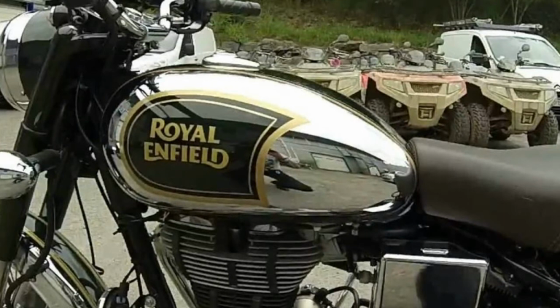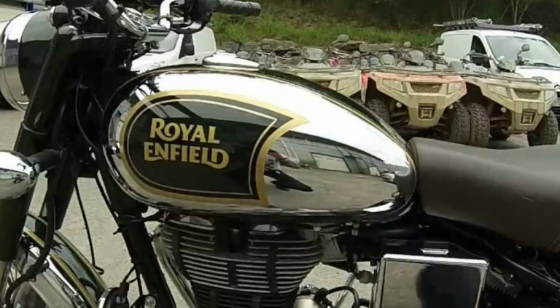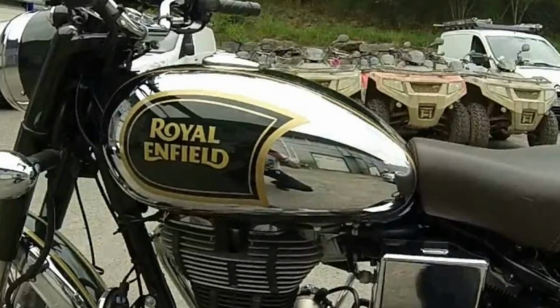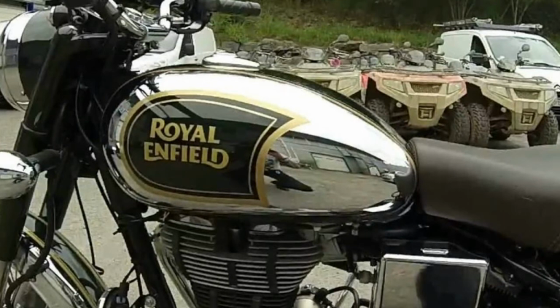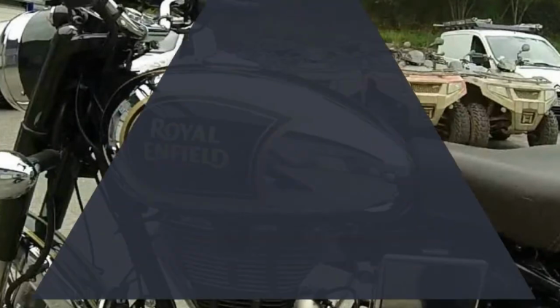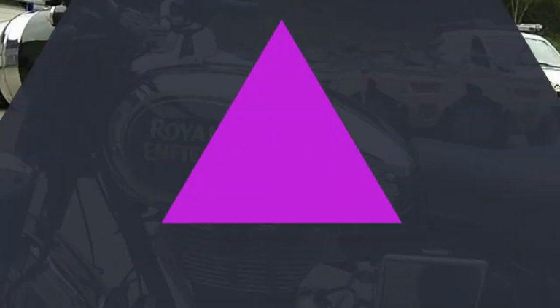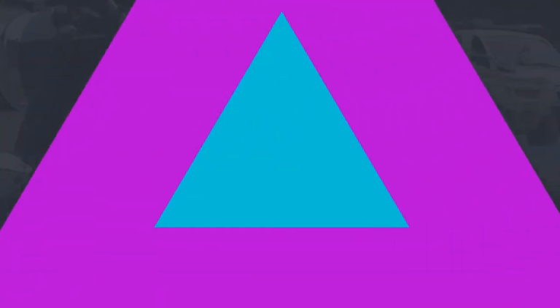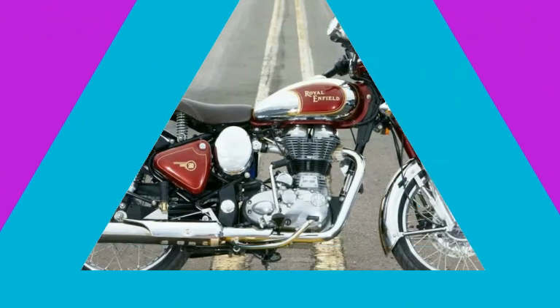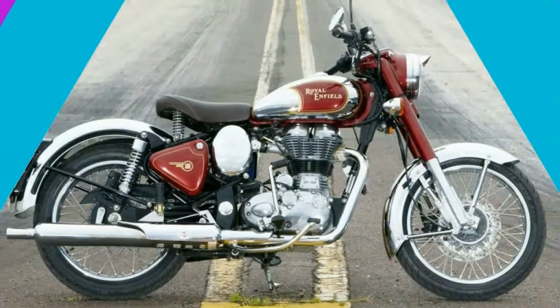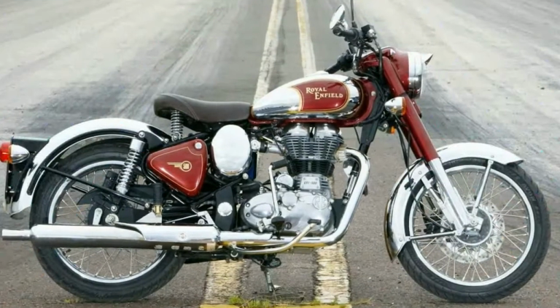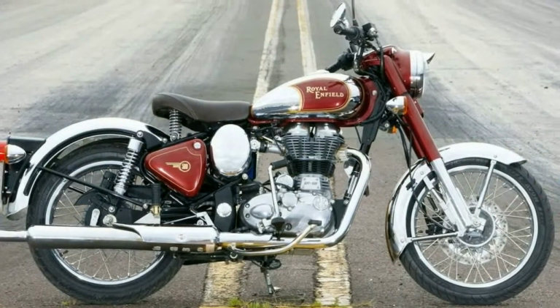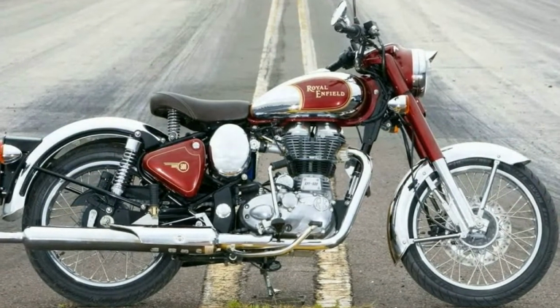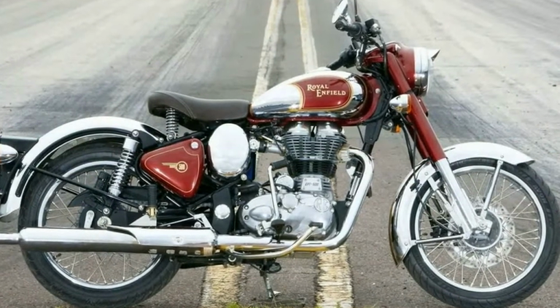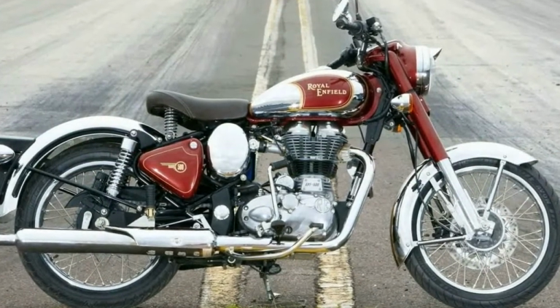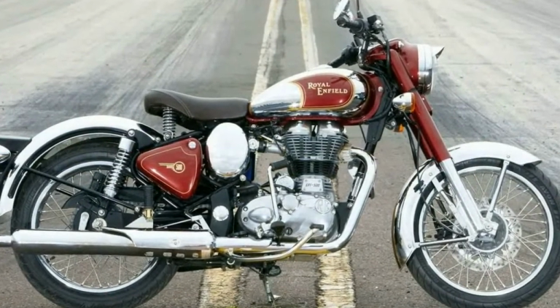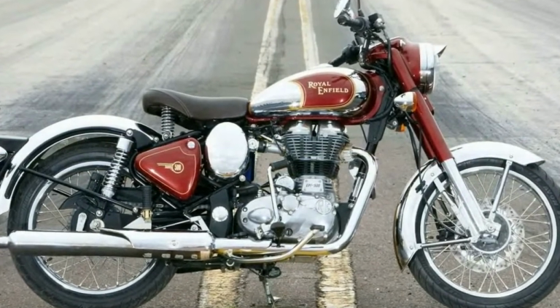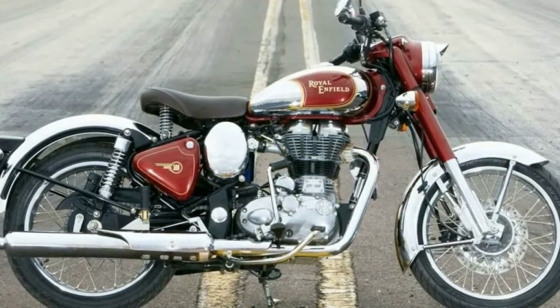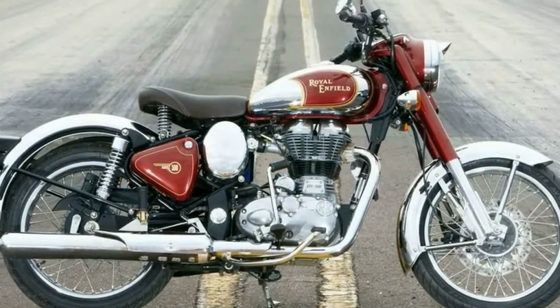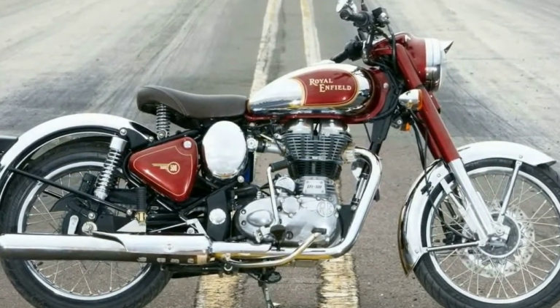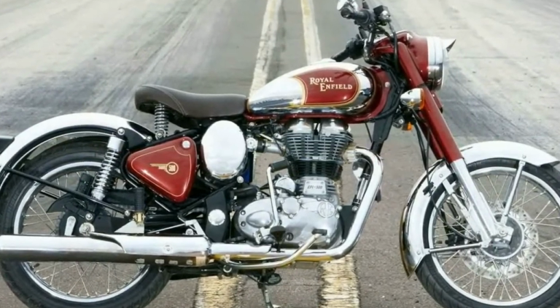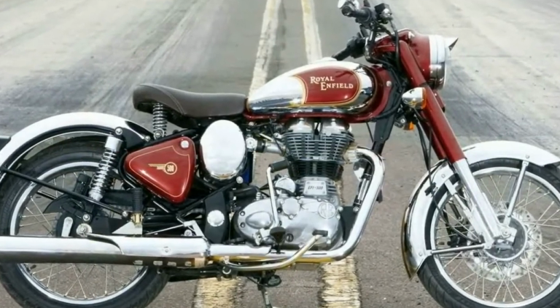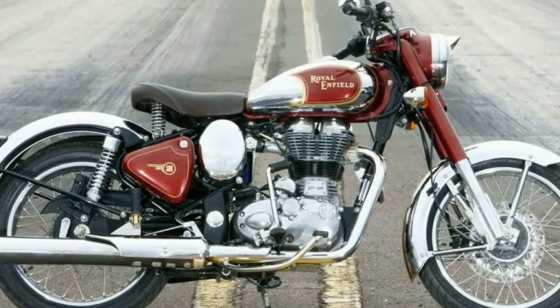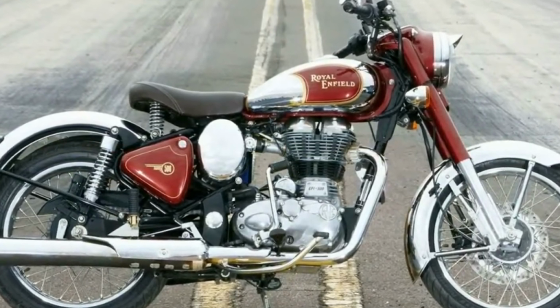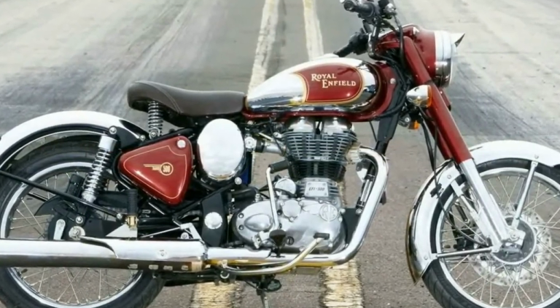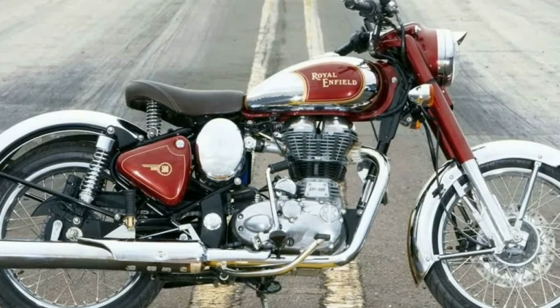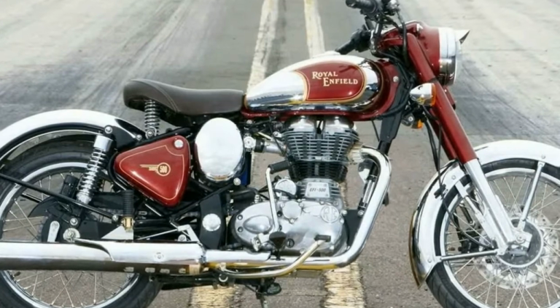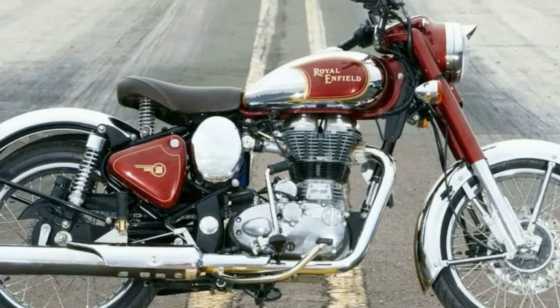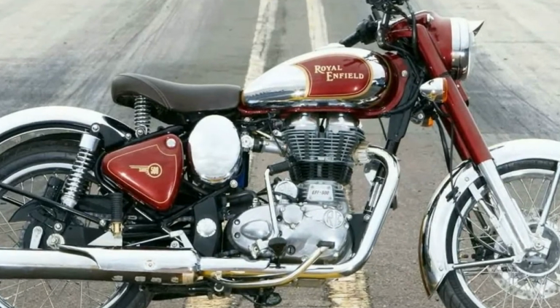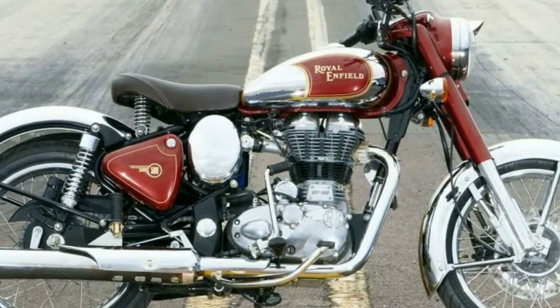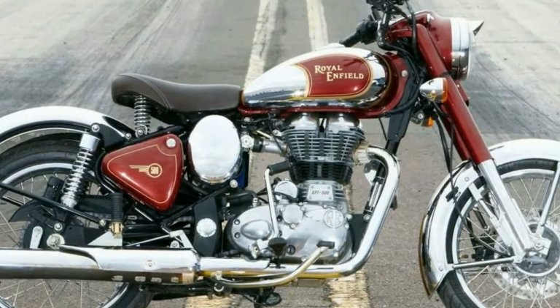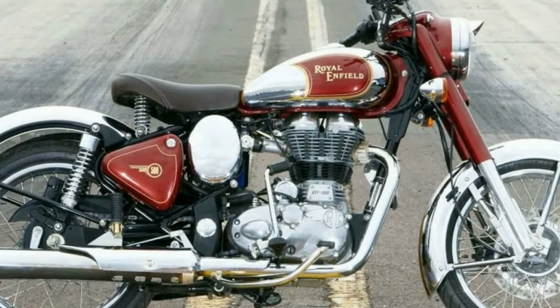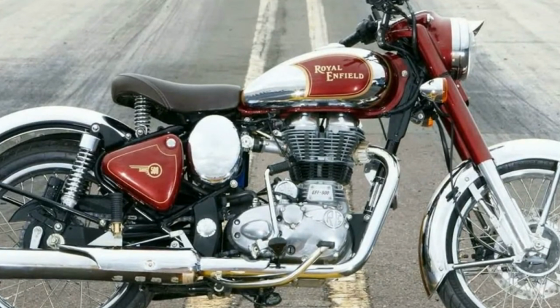Comfort: a single saddle seat with springs for maximum comfort. Styling: authentic.